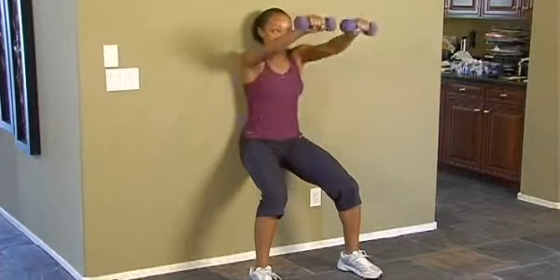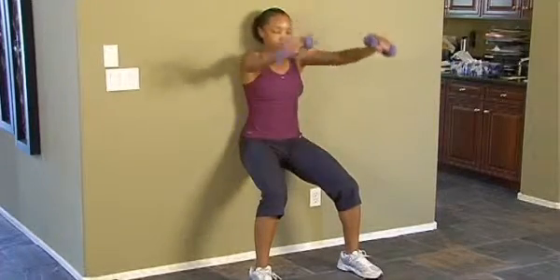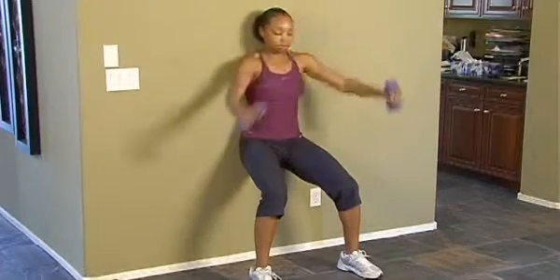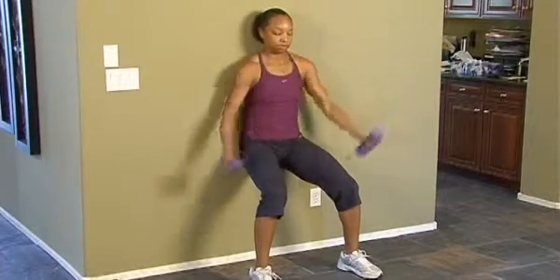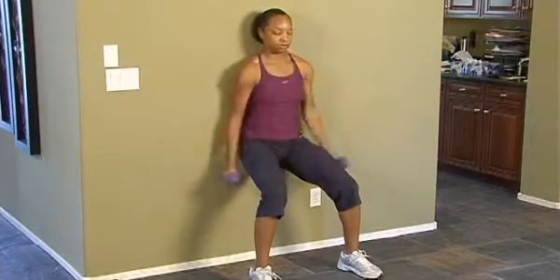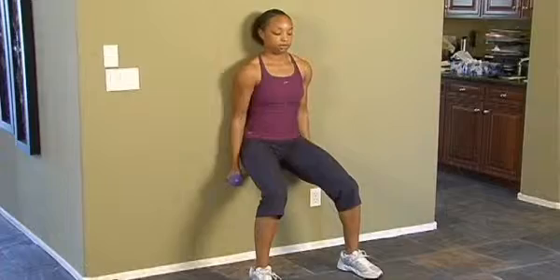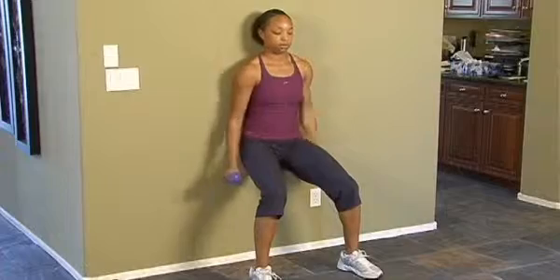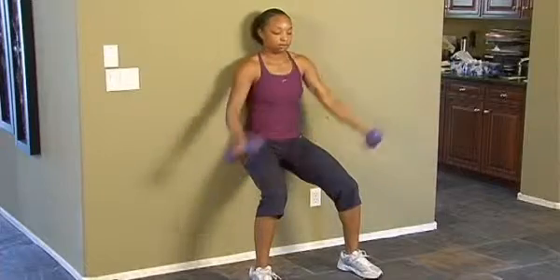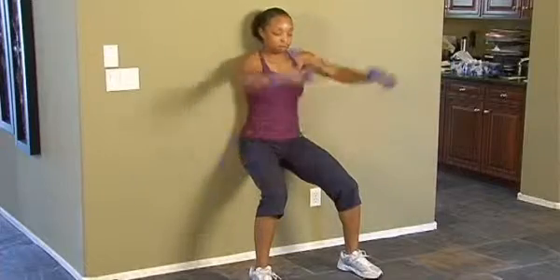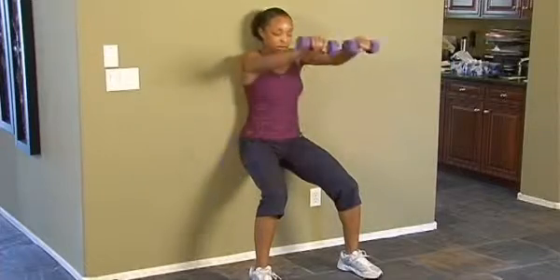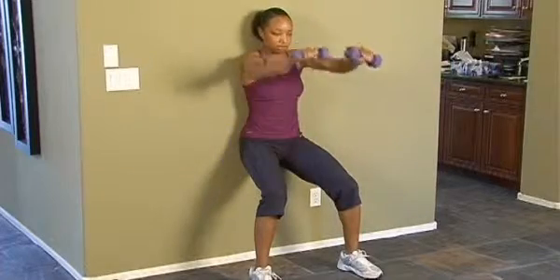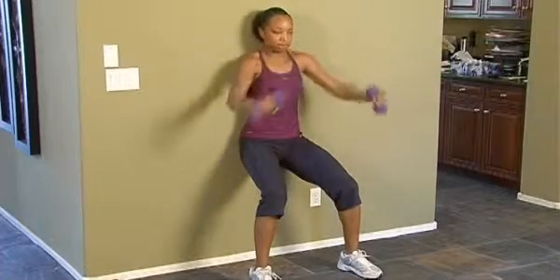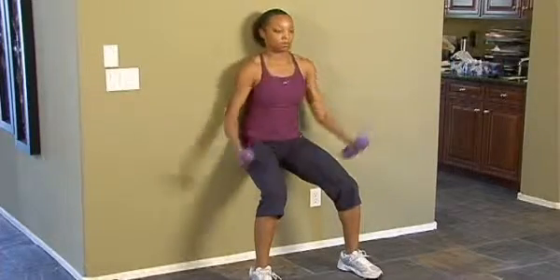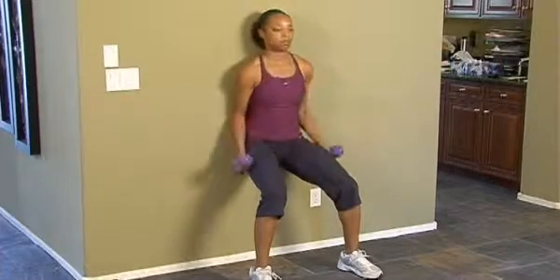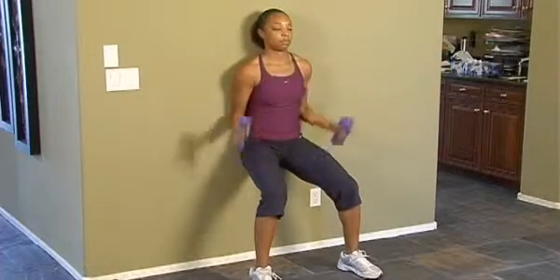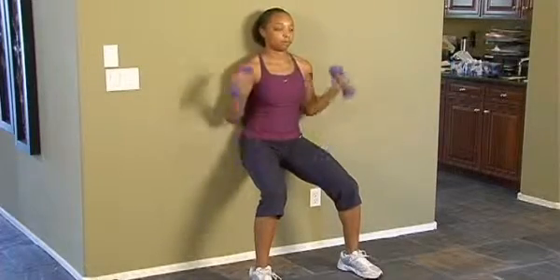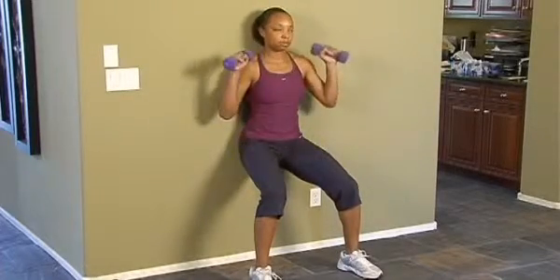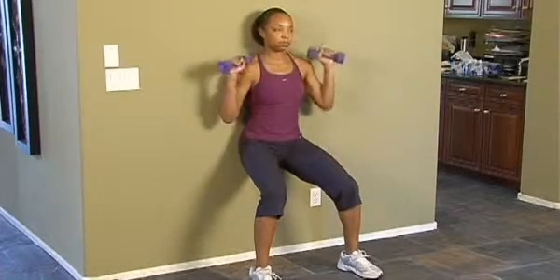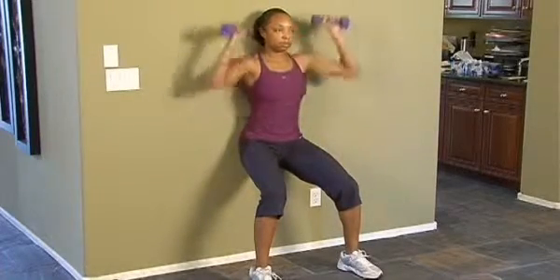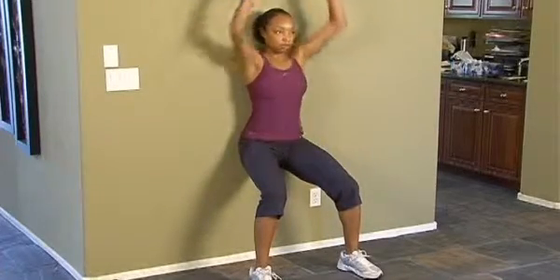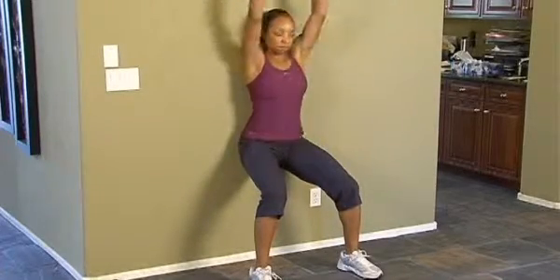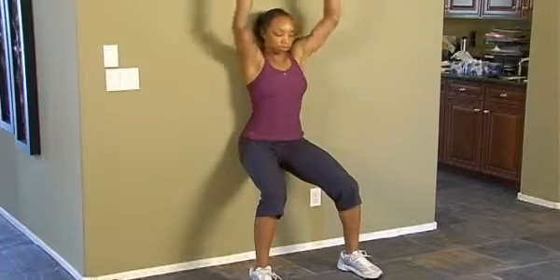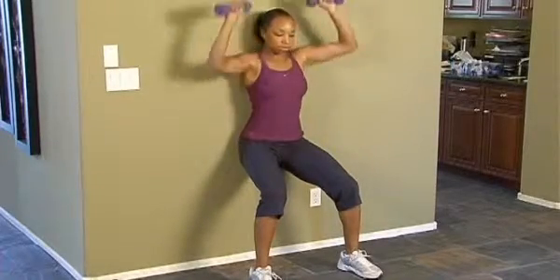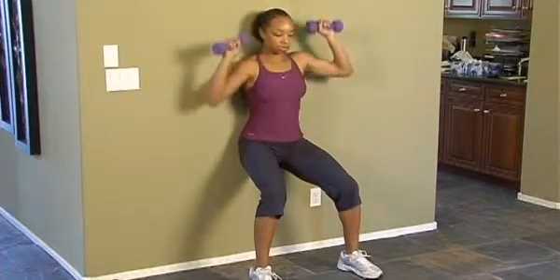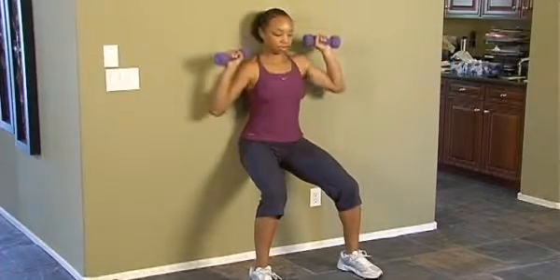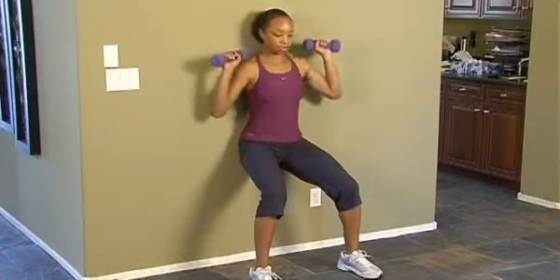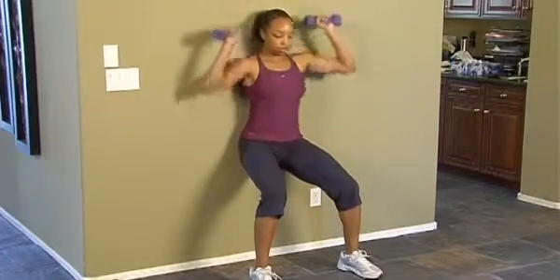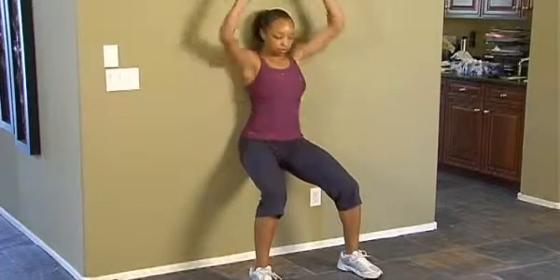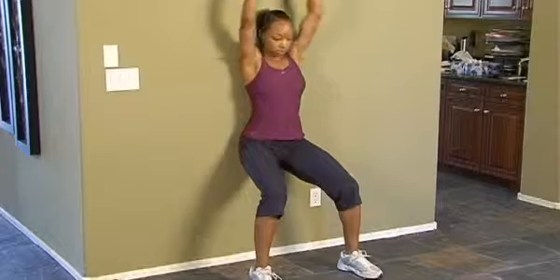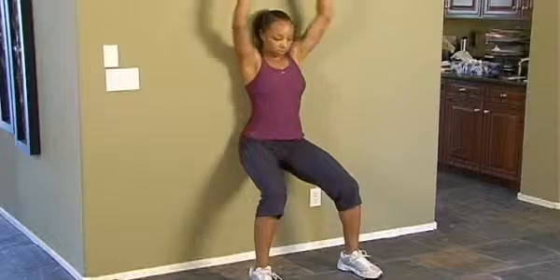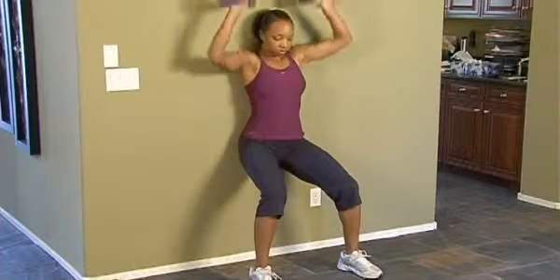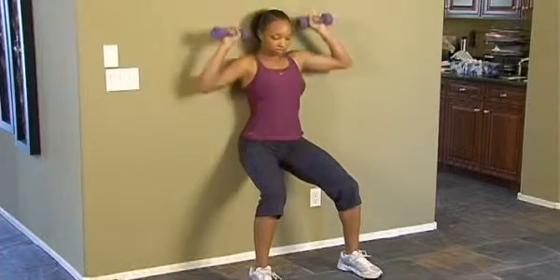The third part of the Wall Shoulder Trio would be the press up over the head. She's going to take them from her shoulders and press straight up over the head.